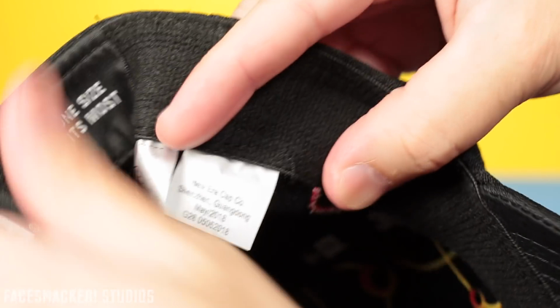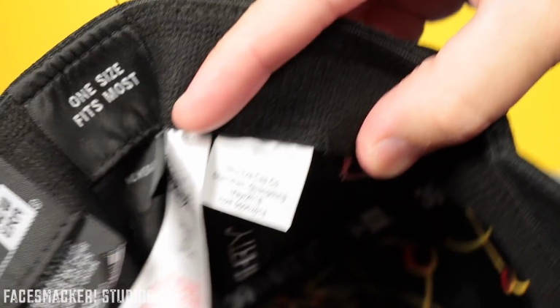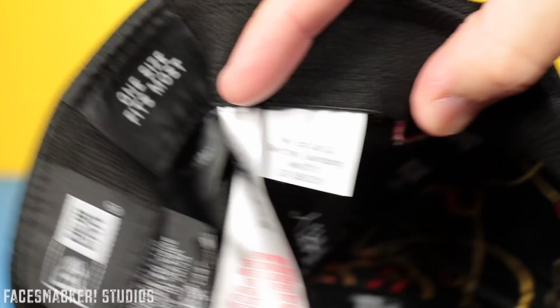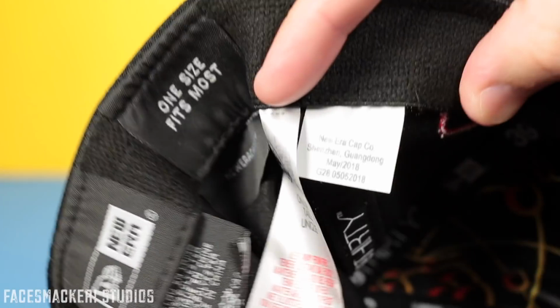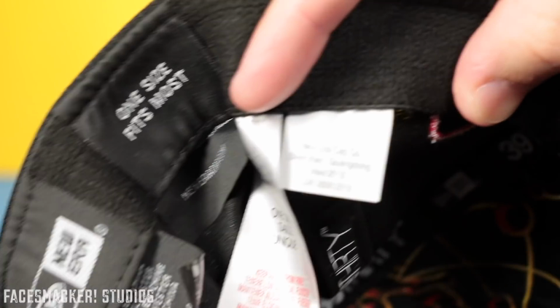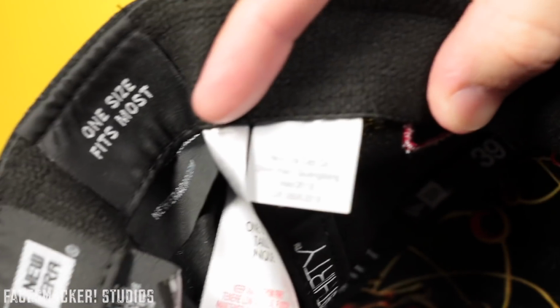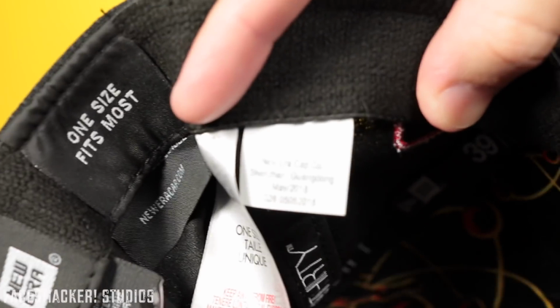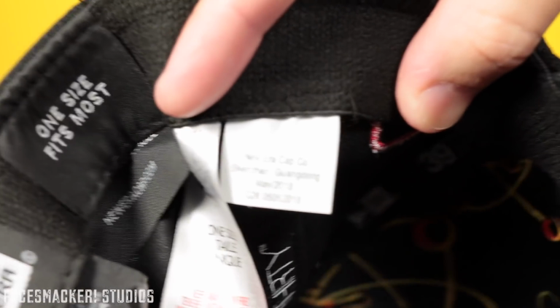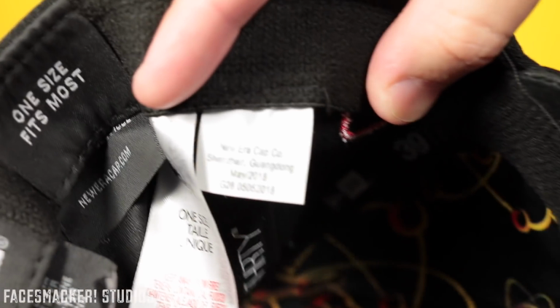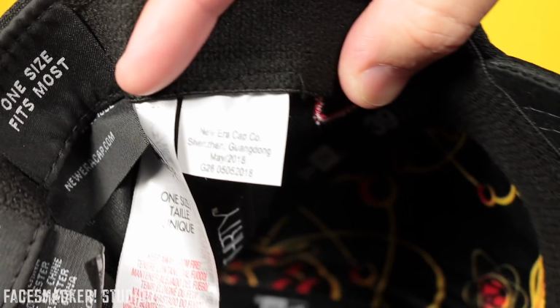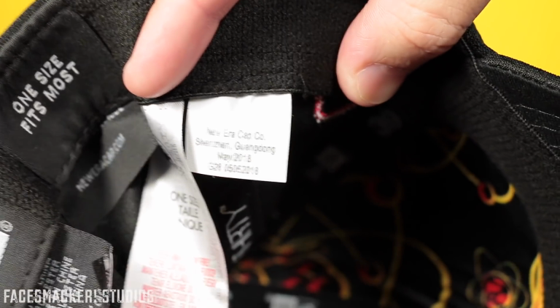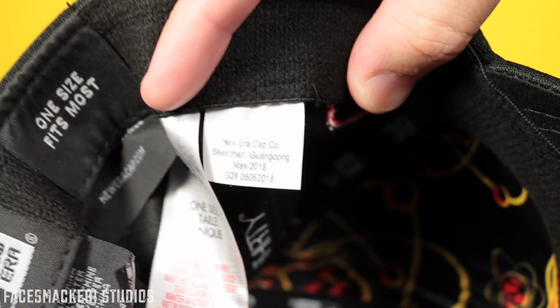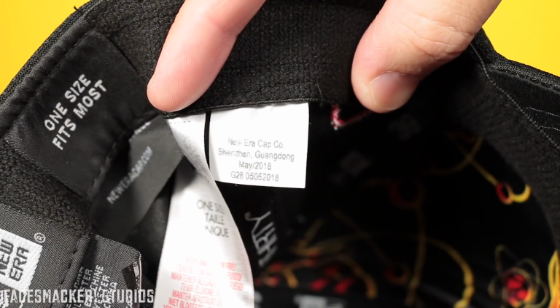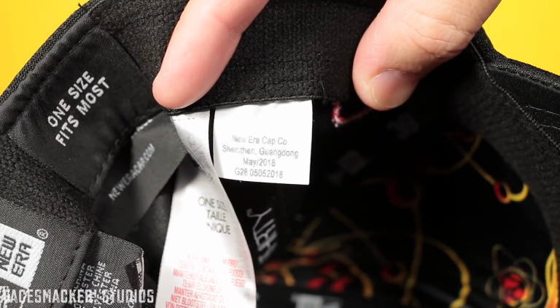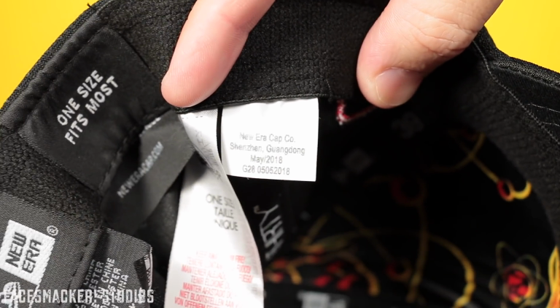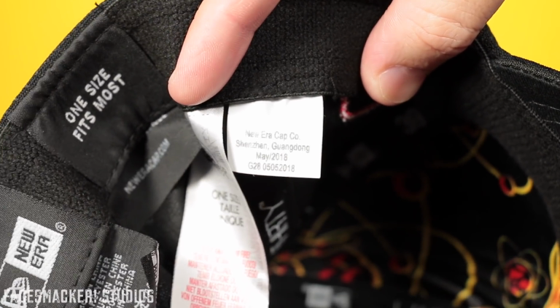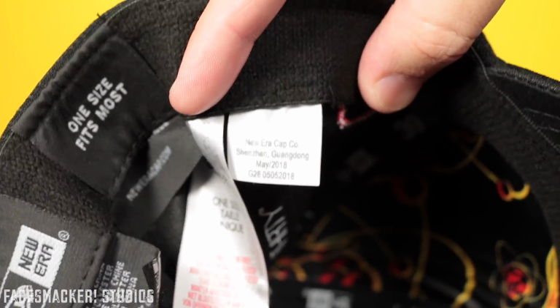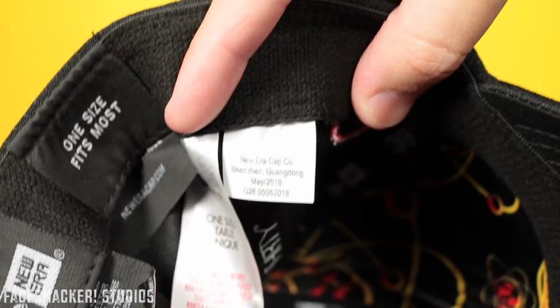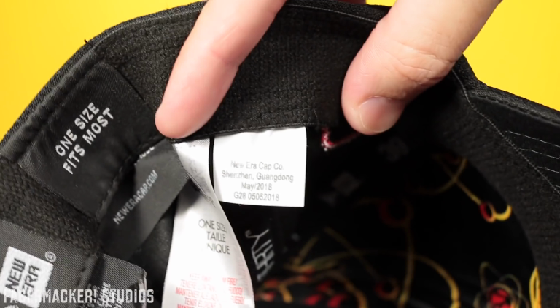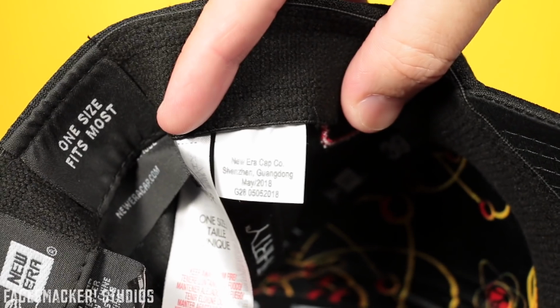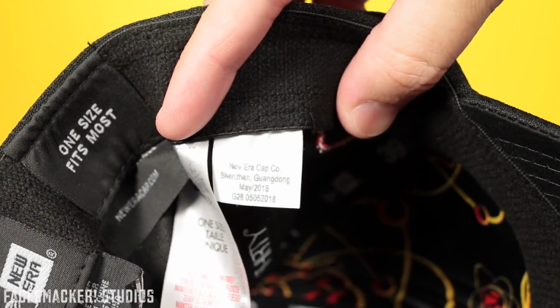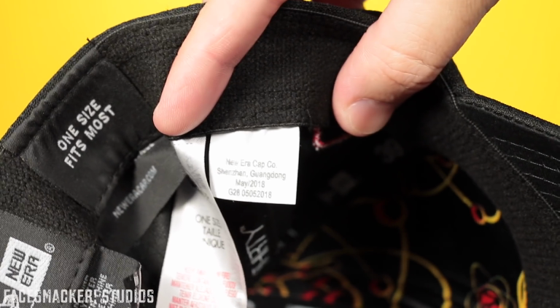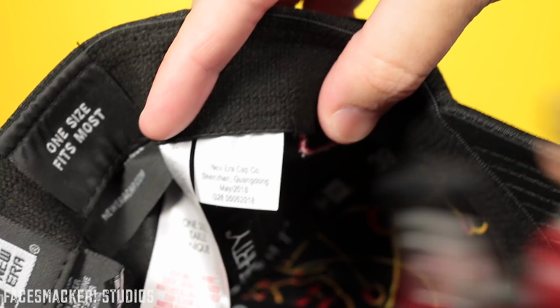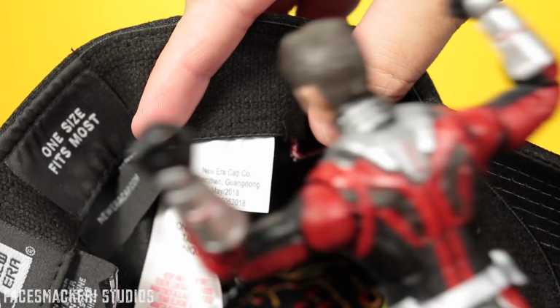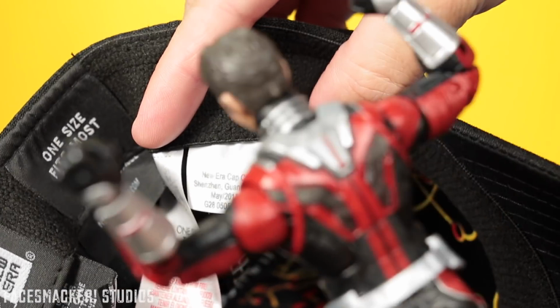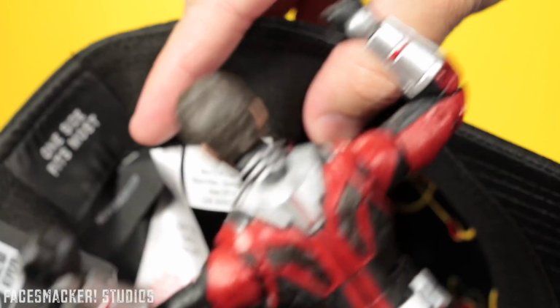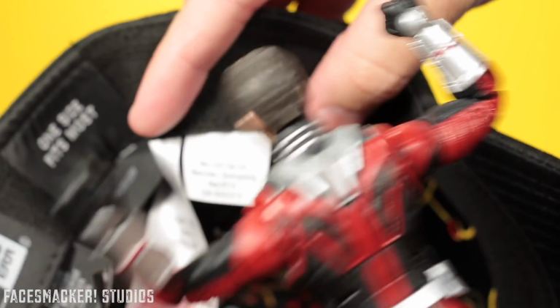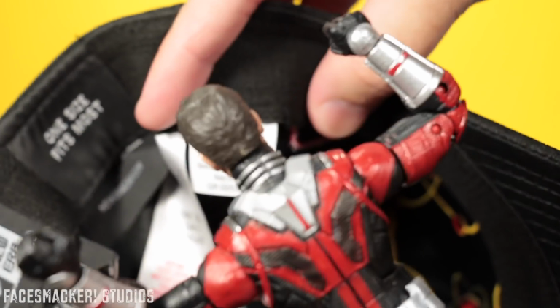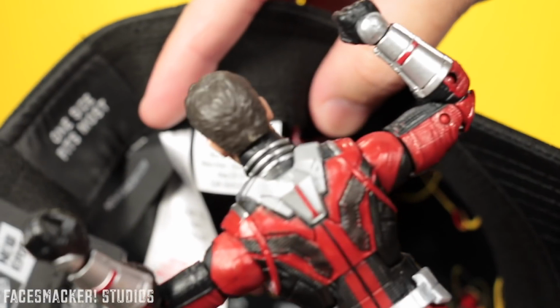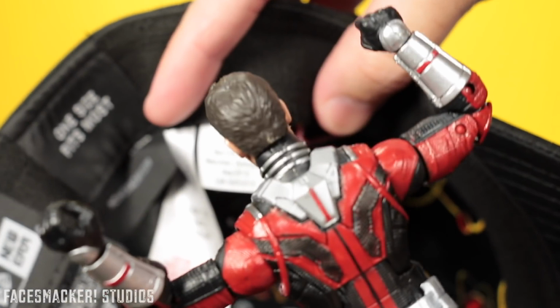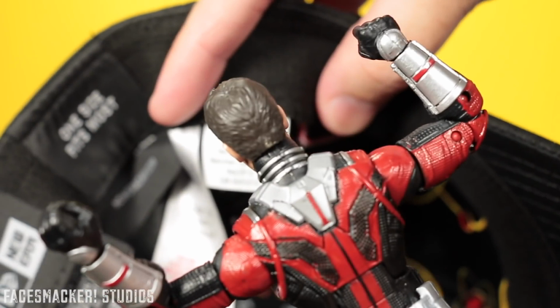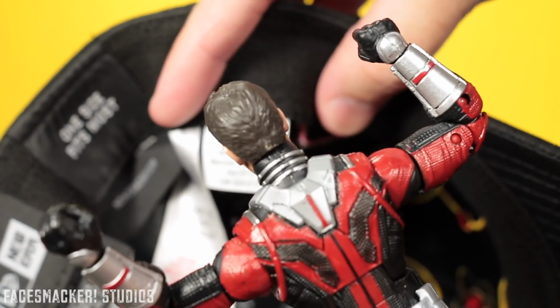What's really great is it actually shows the manufacturer date of the hat, which is great for collectors.